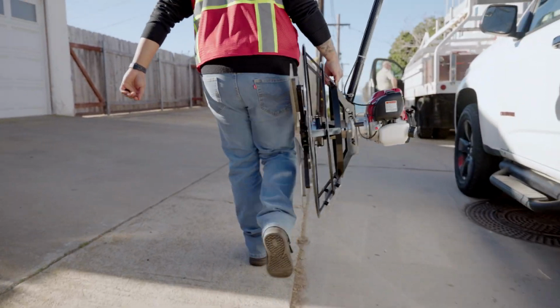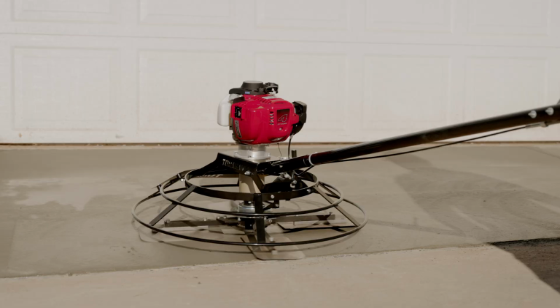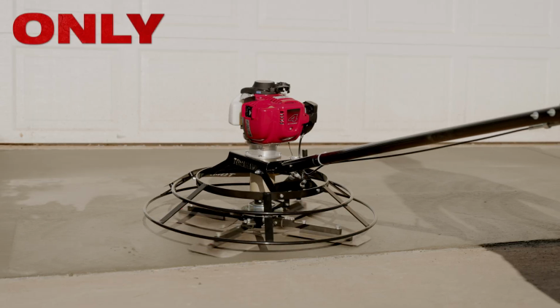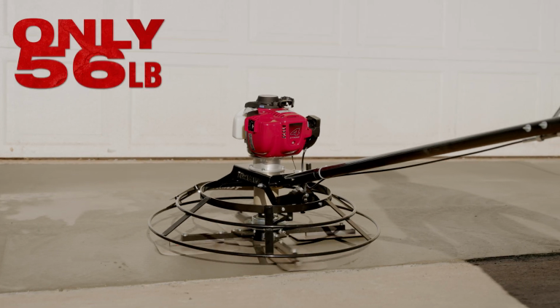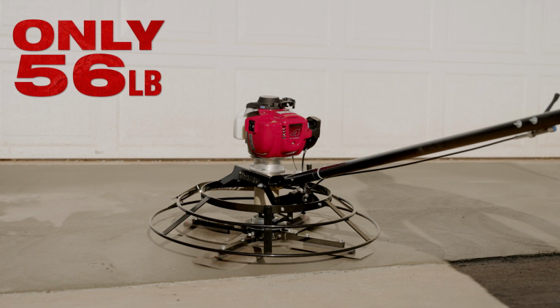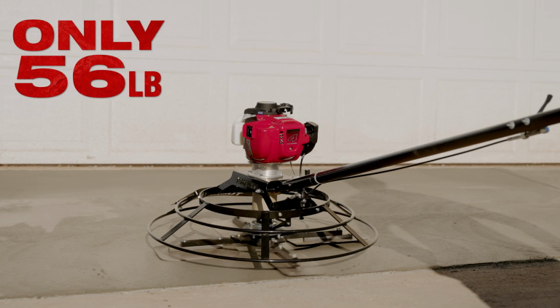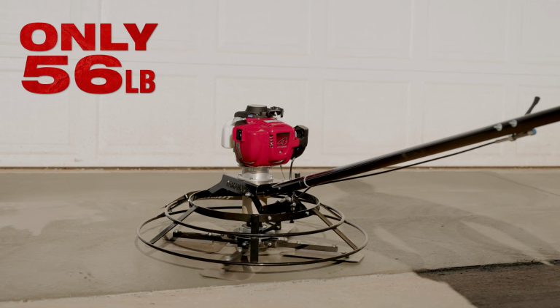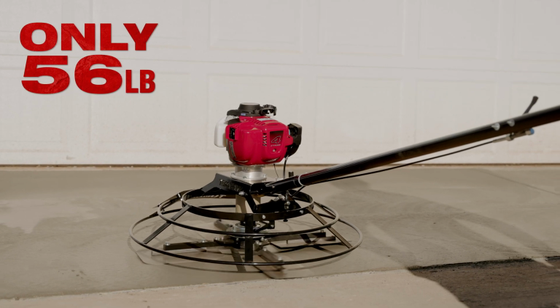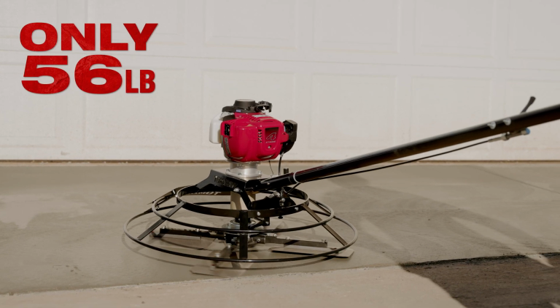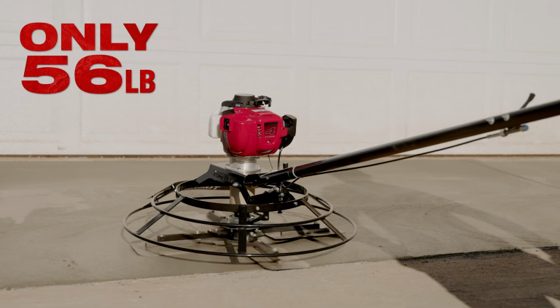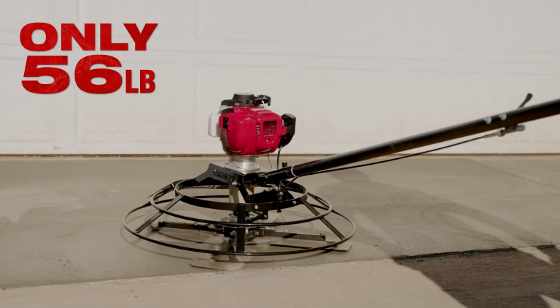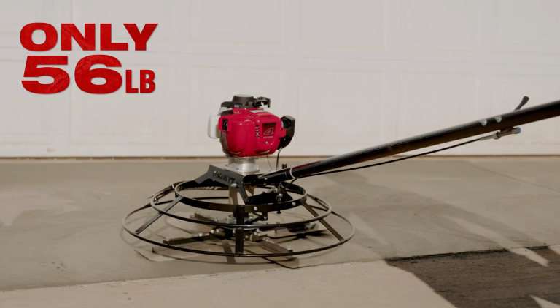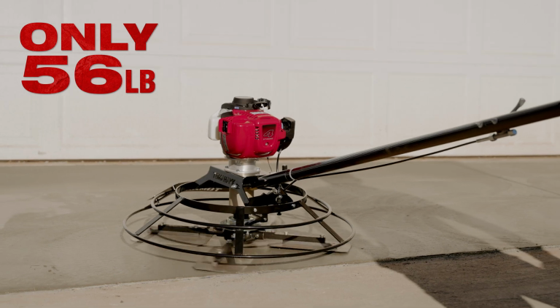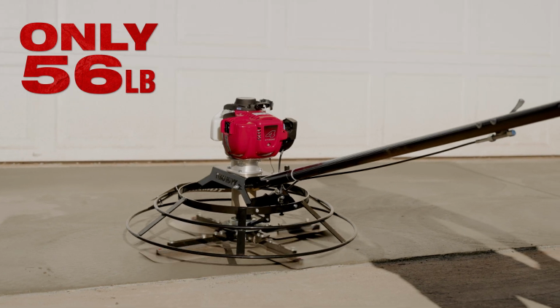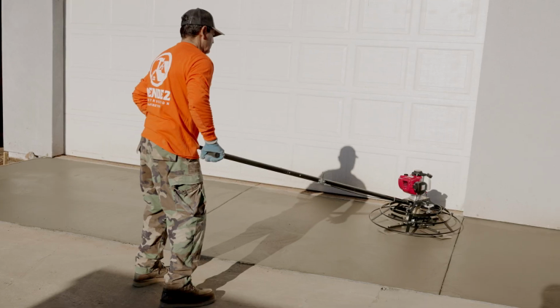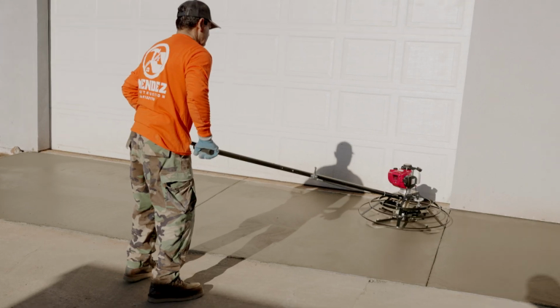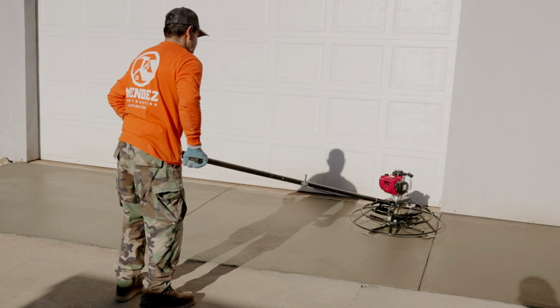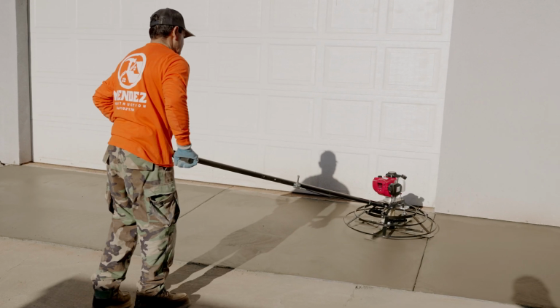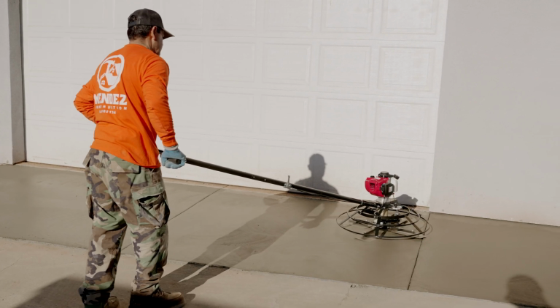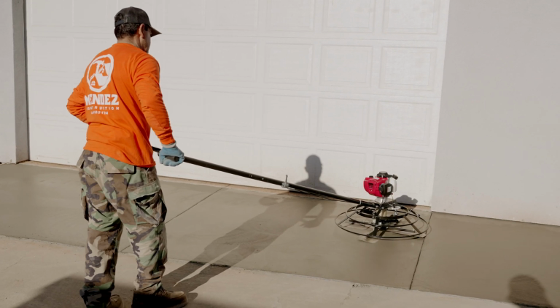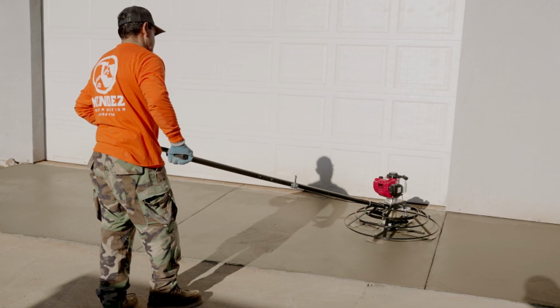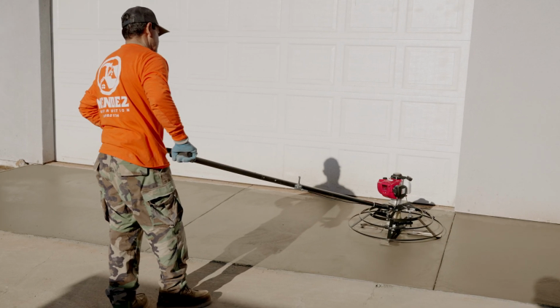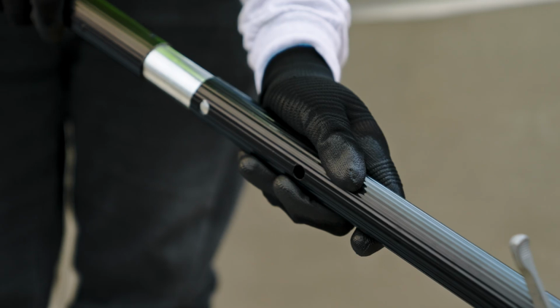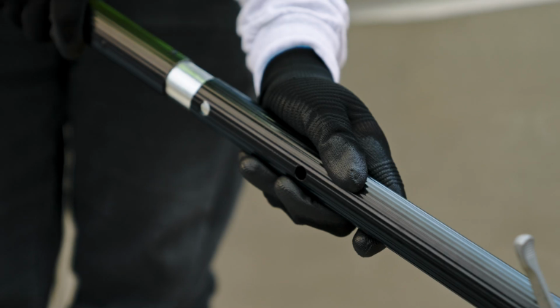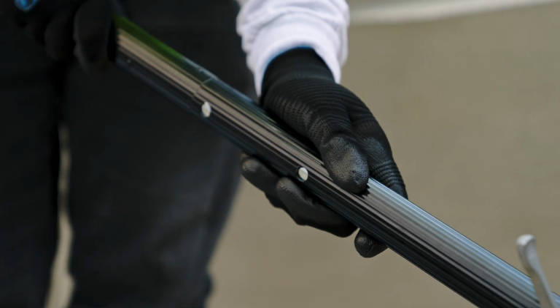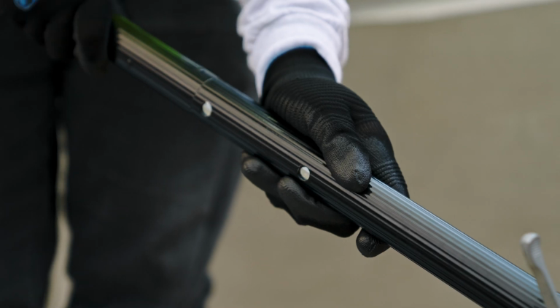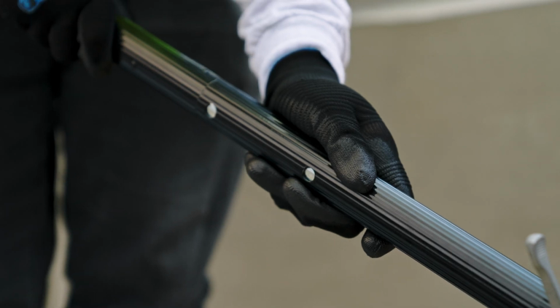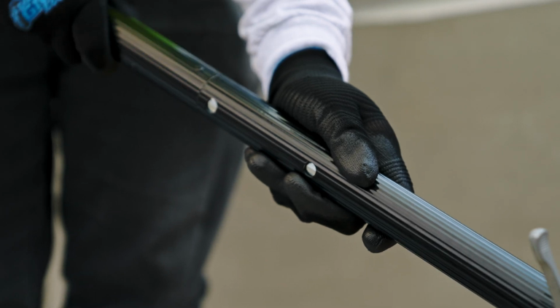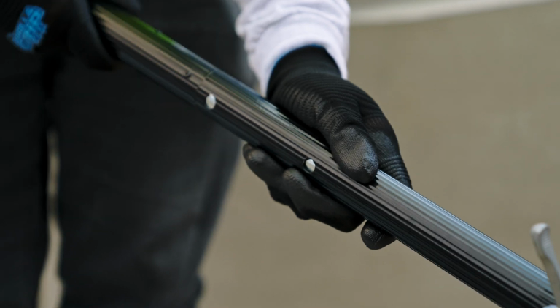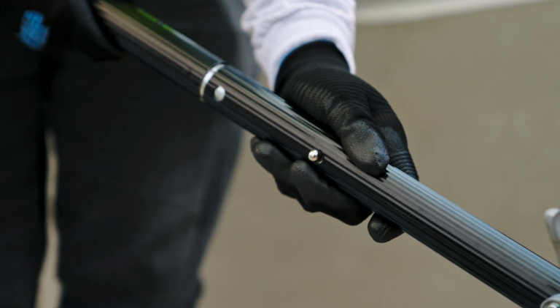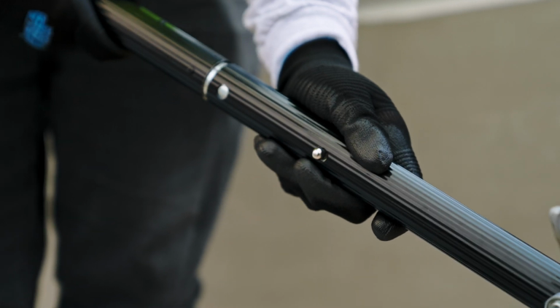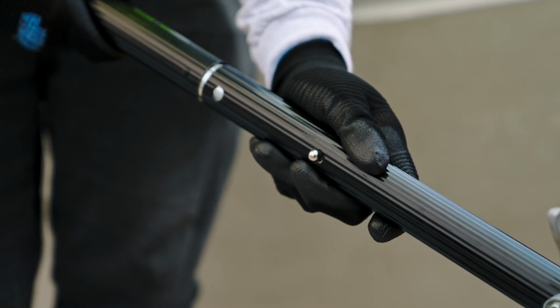Weighing less than 60 pounds, assembly is a breeze. Simply connect up to four handles matching your slab size.